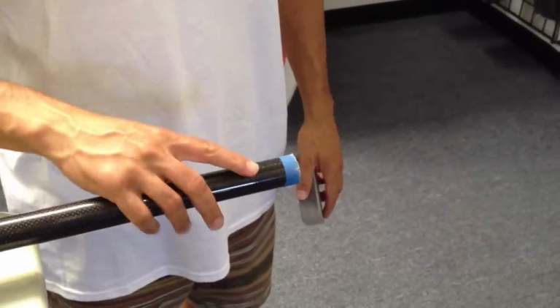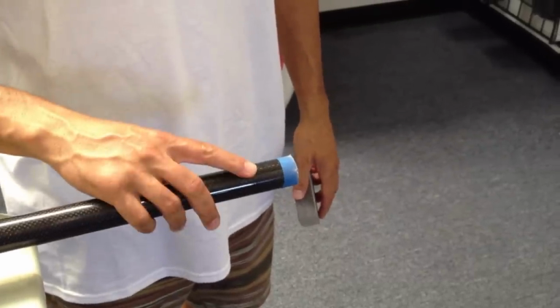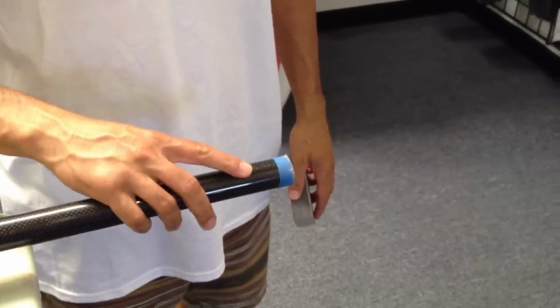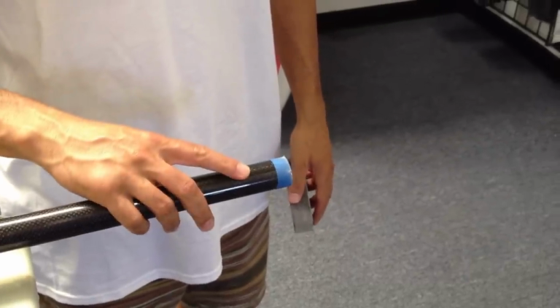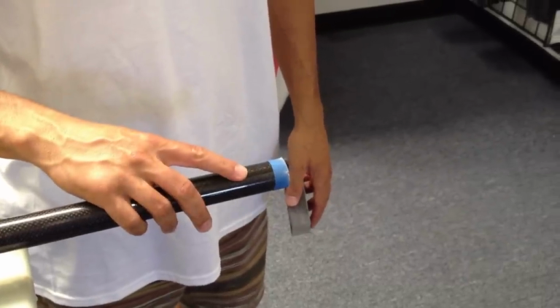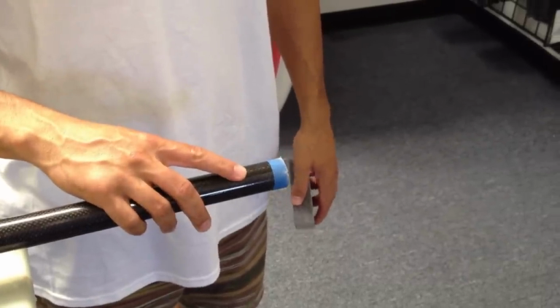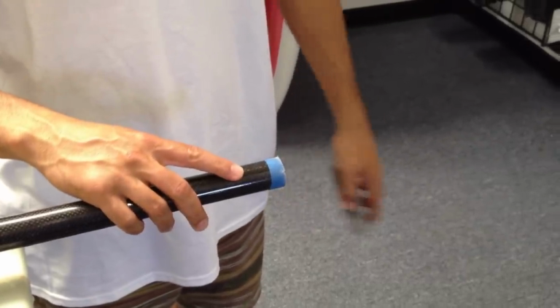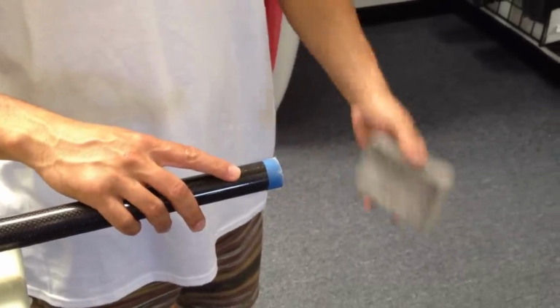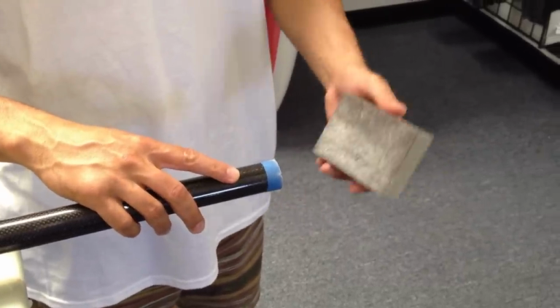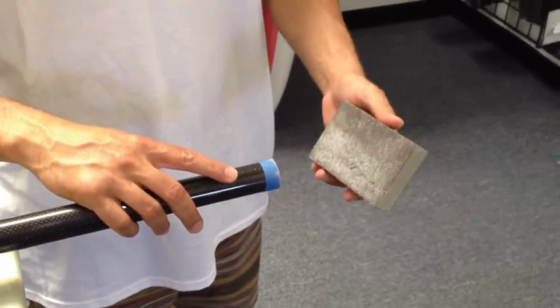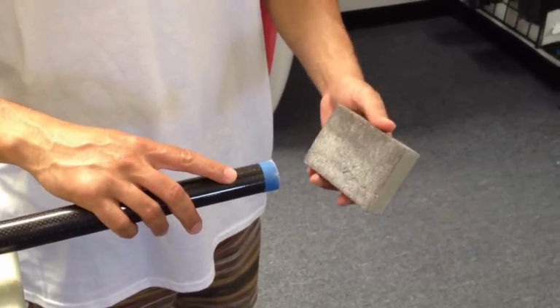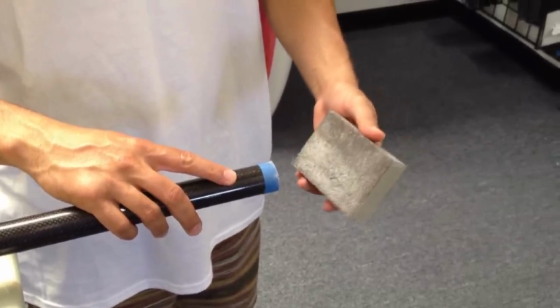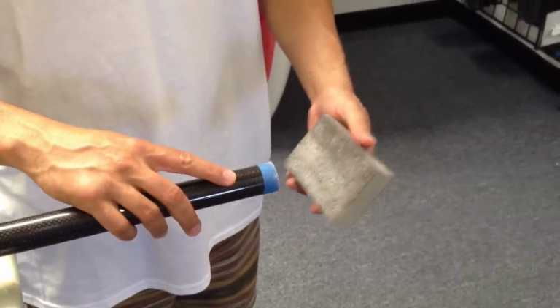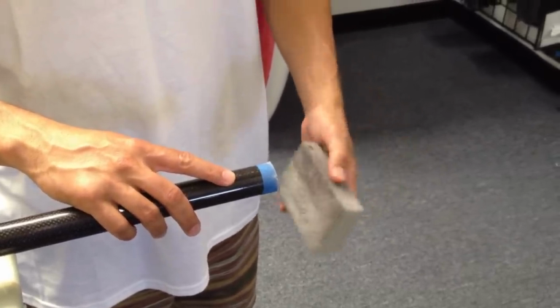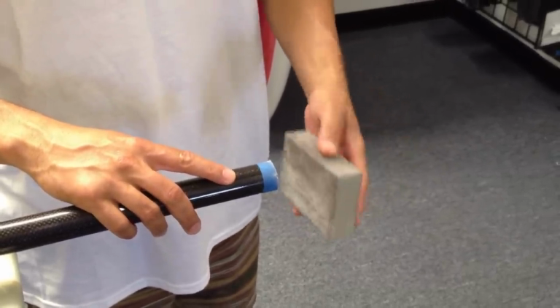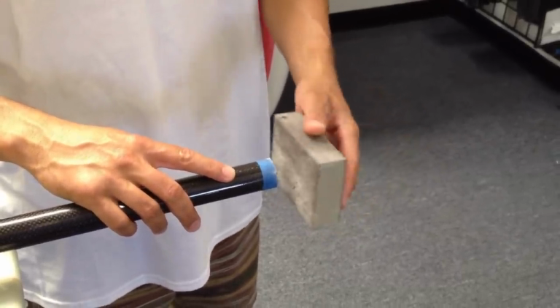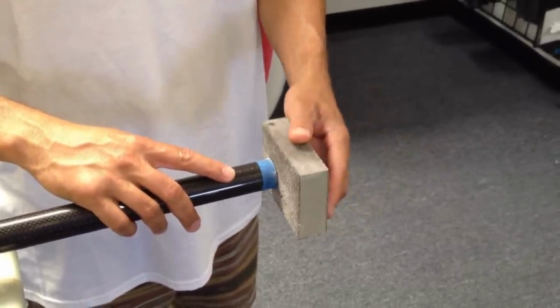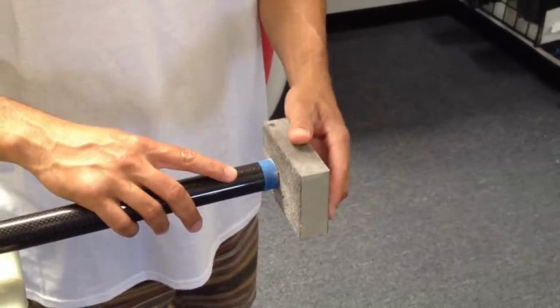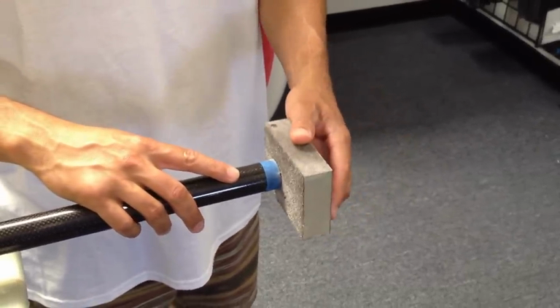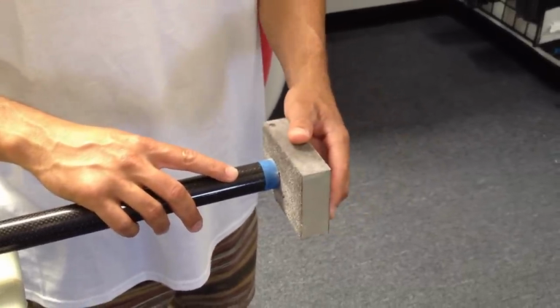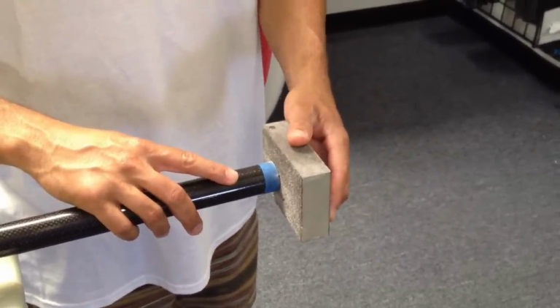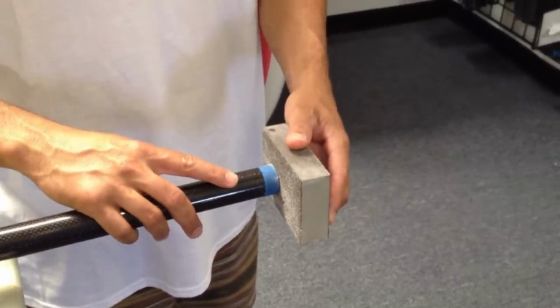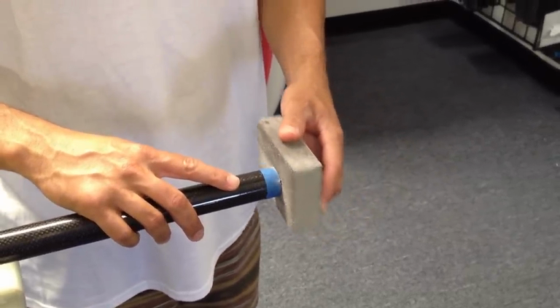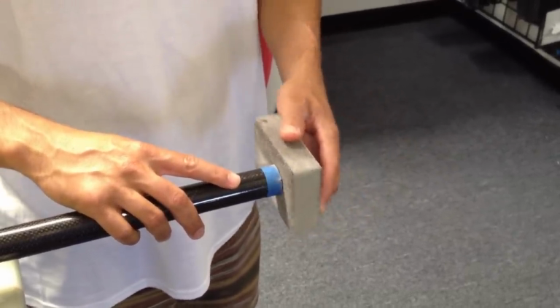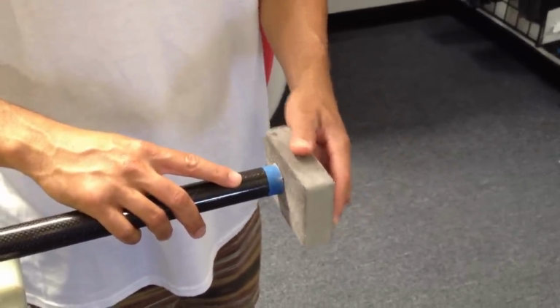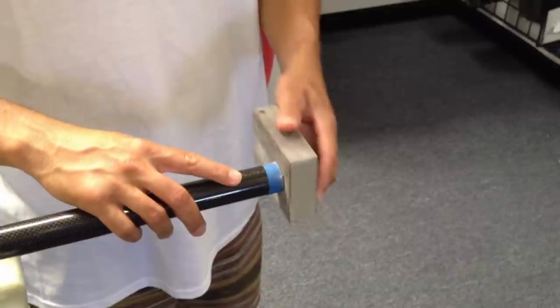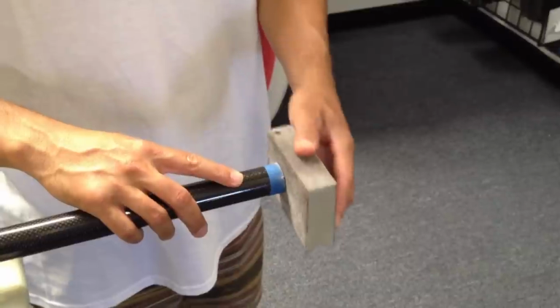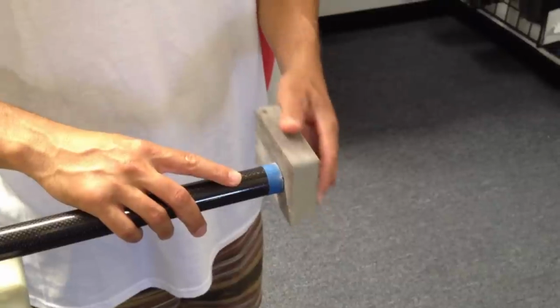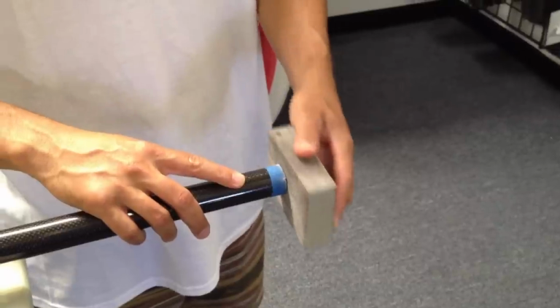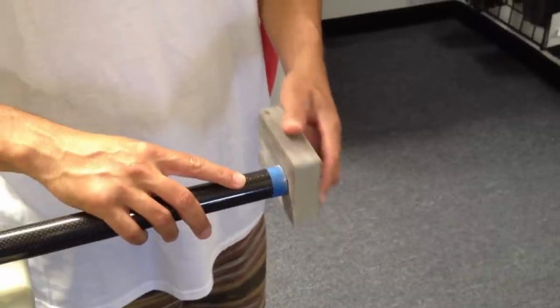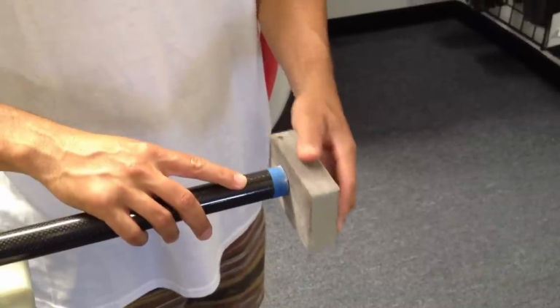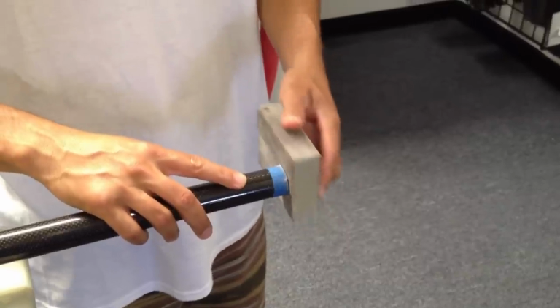After you cut your paddle, use your sanding block or sandpaper to sand off any rough edges.